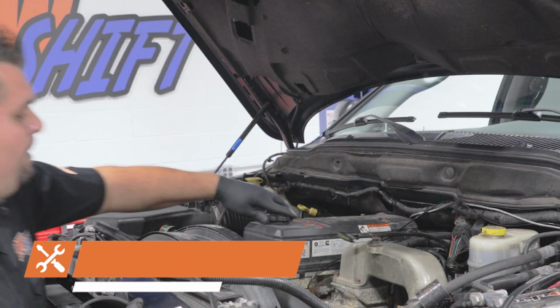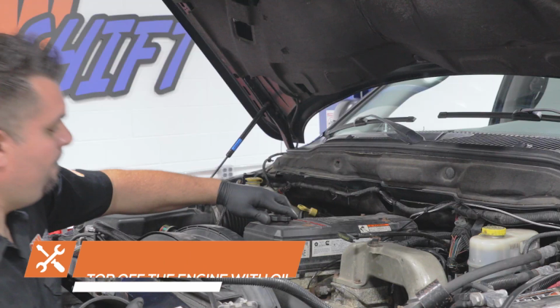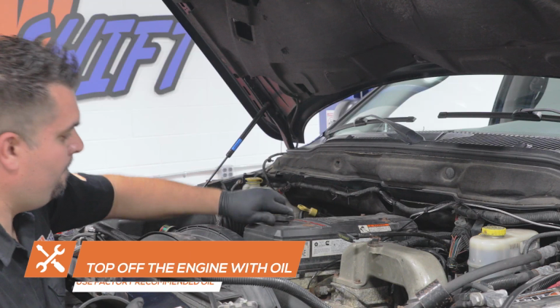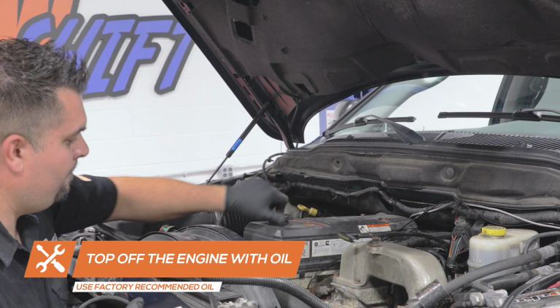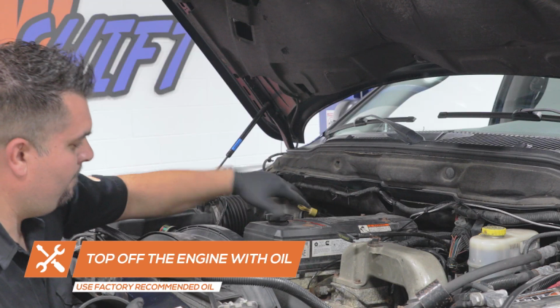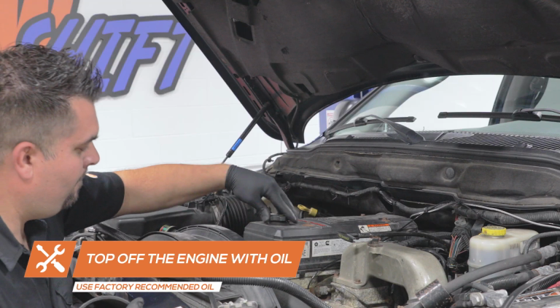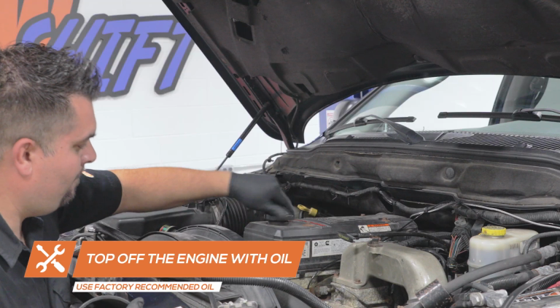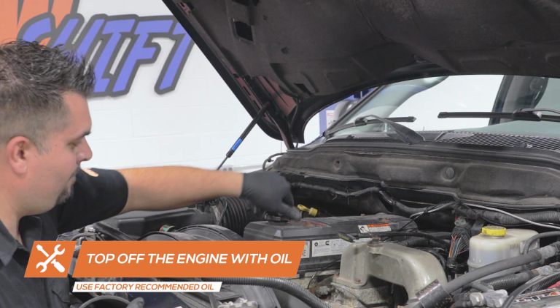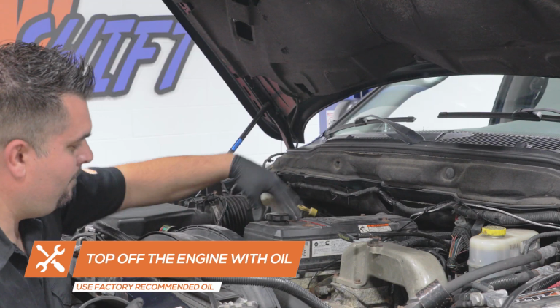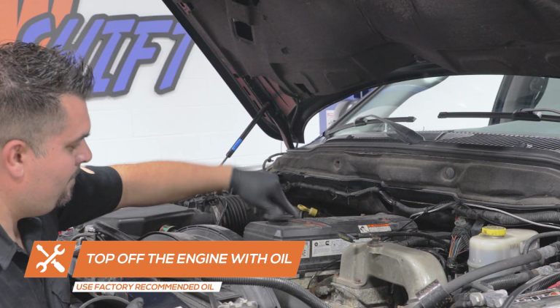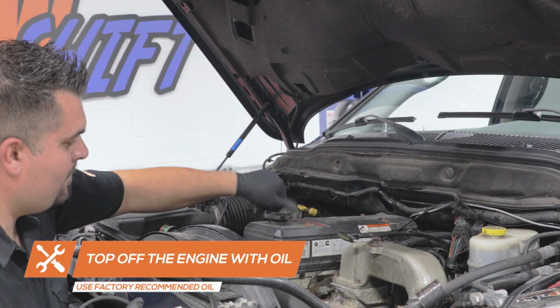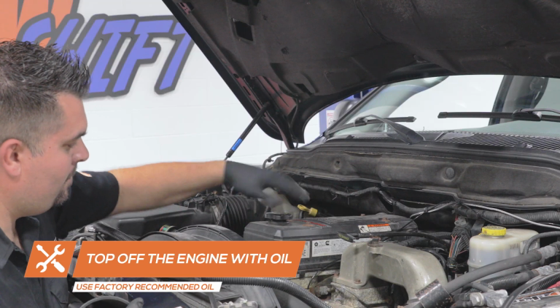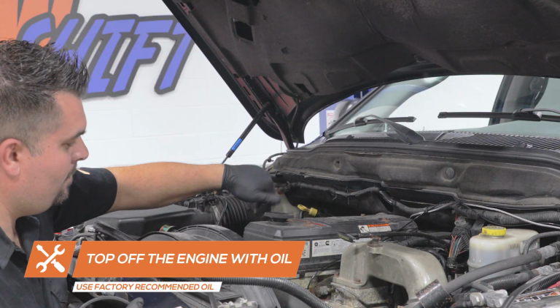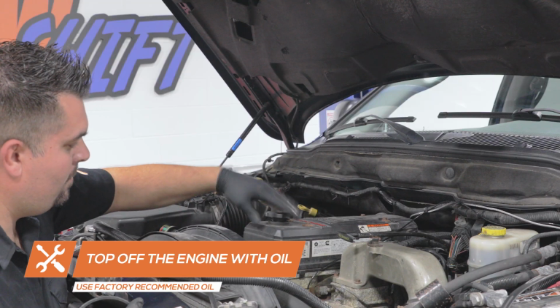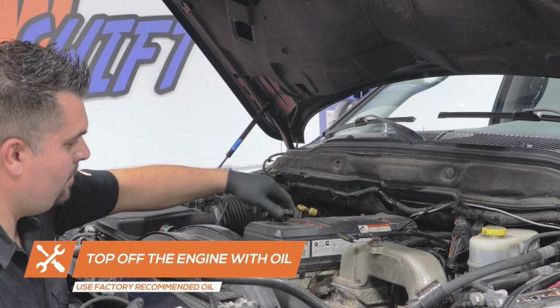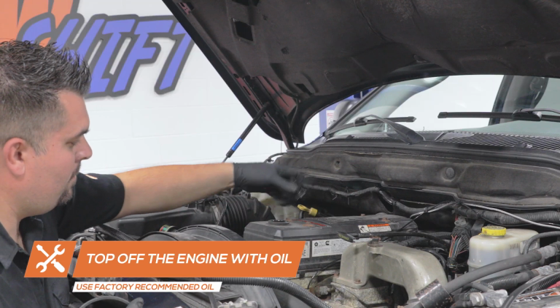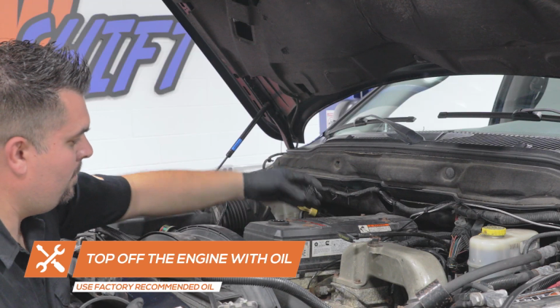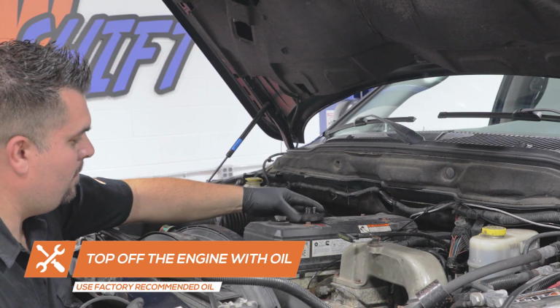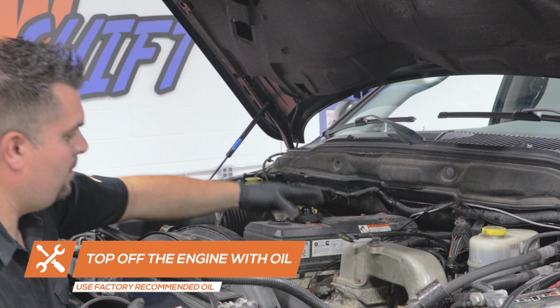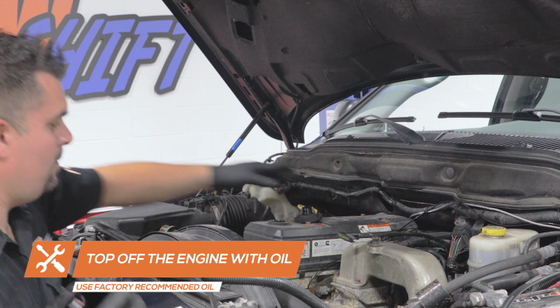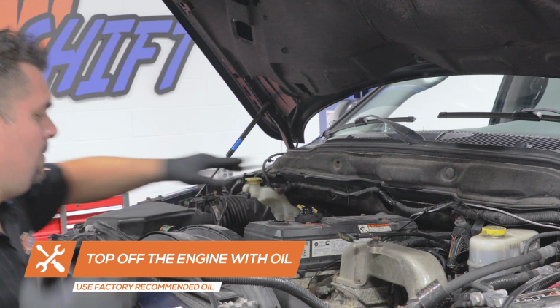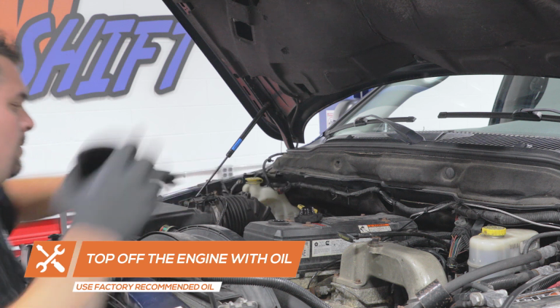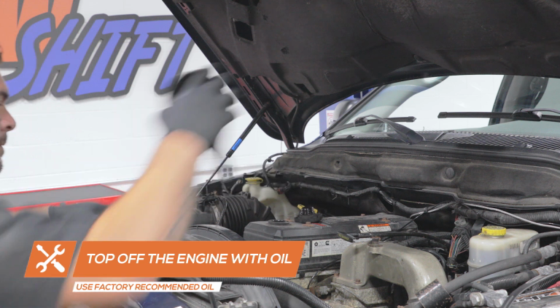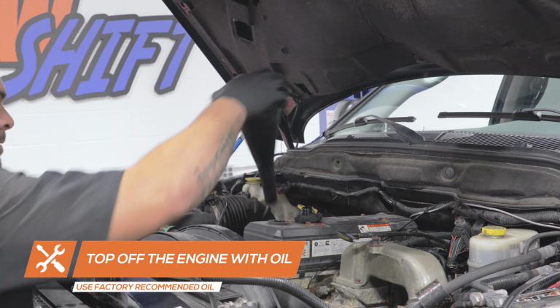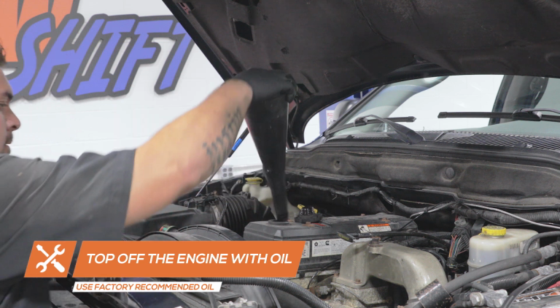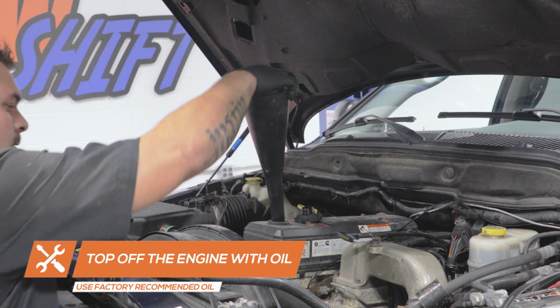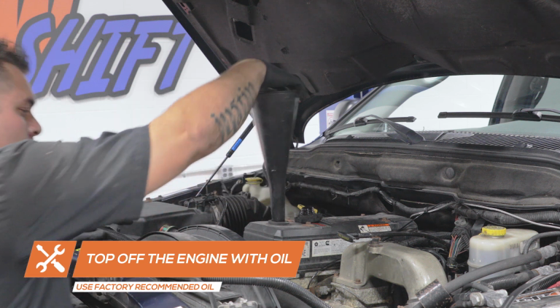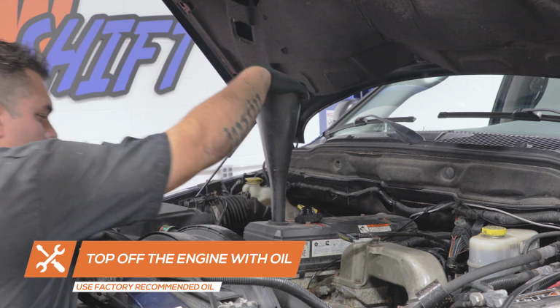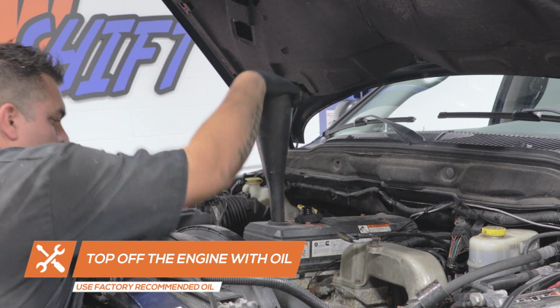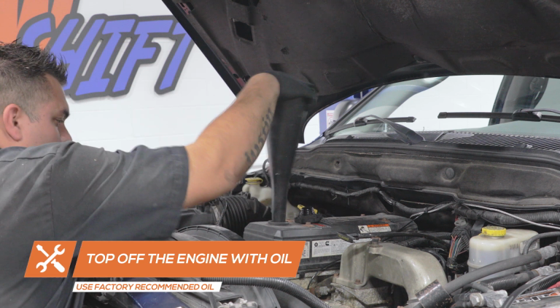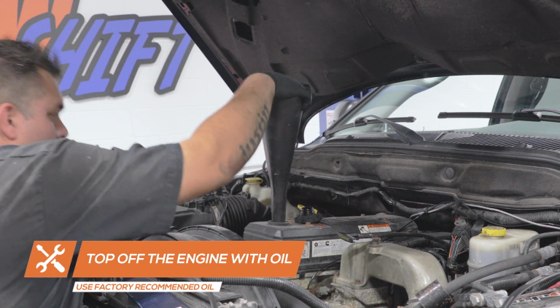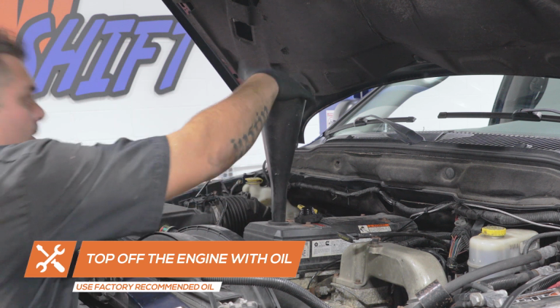Refill the engine with factory recommended motor oil to the factory designated level.